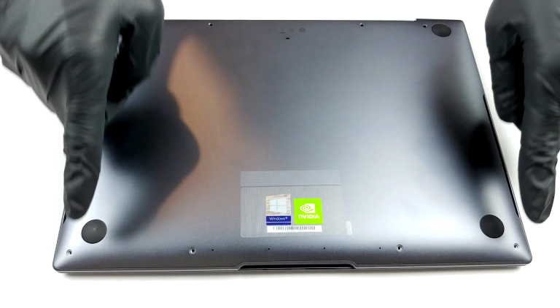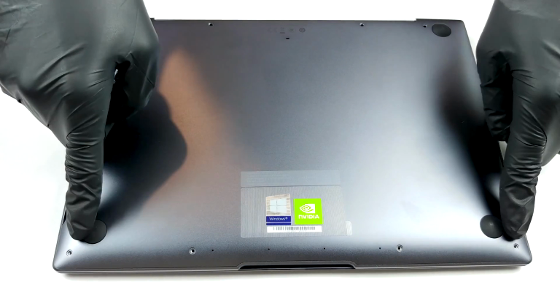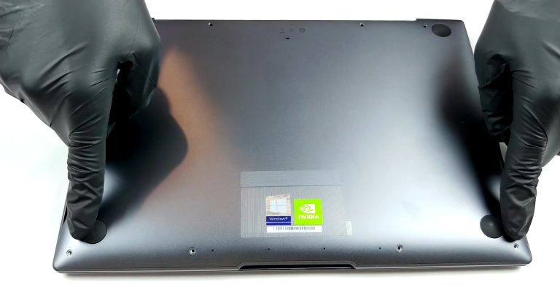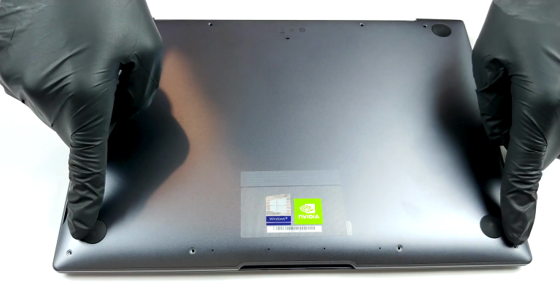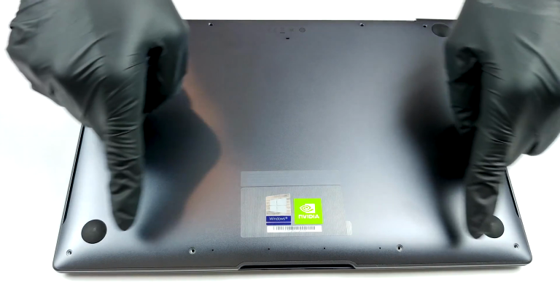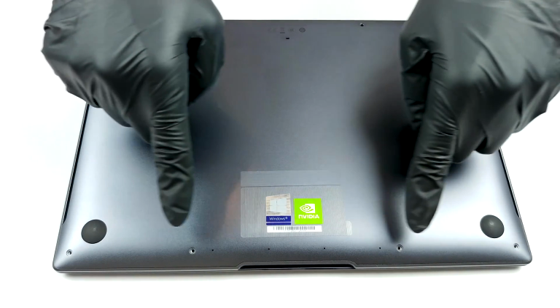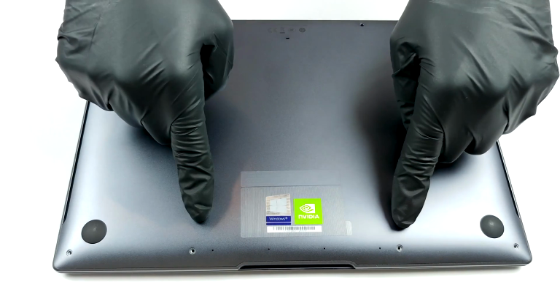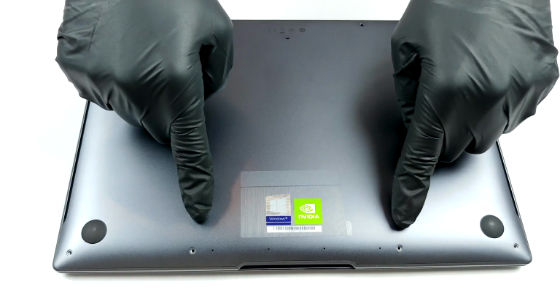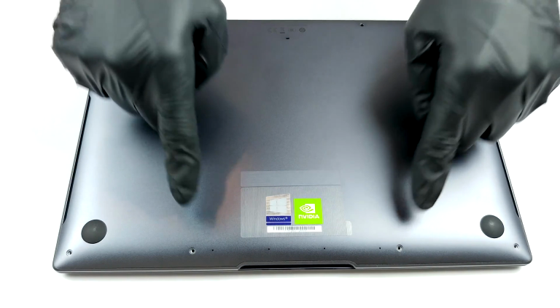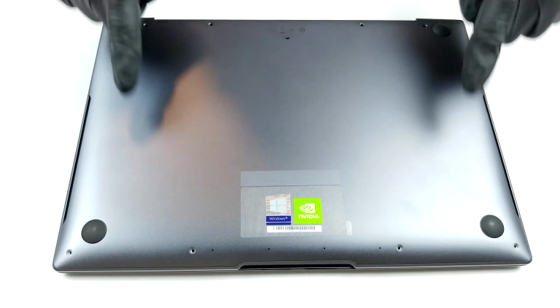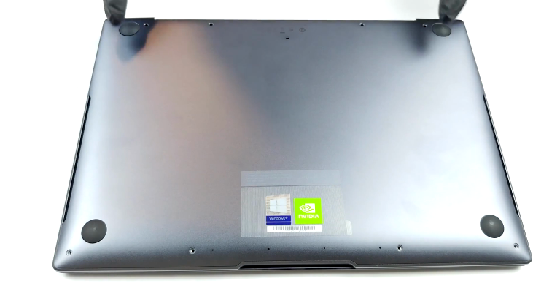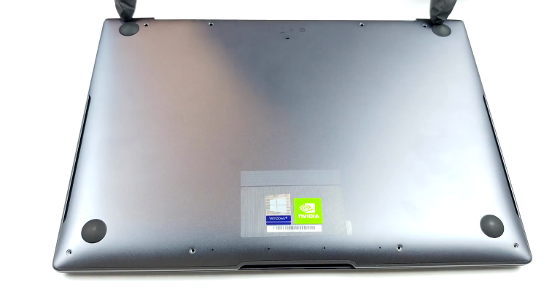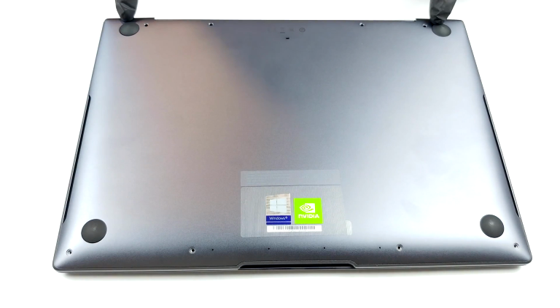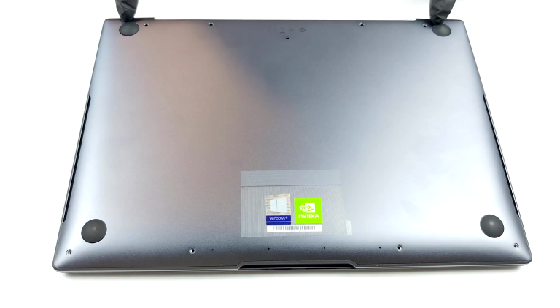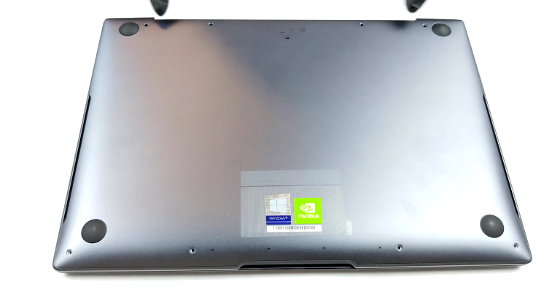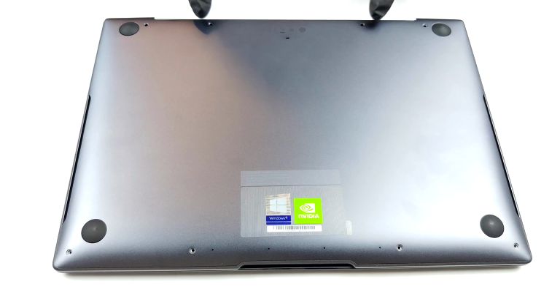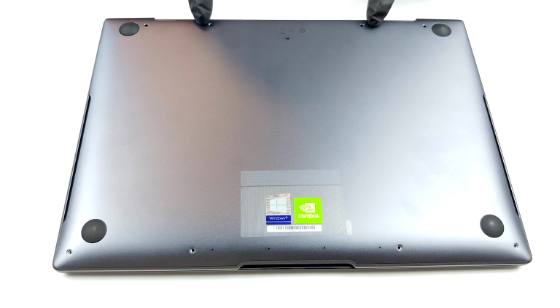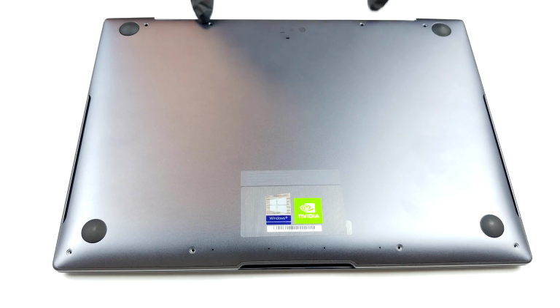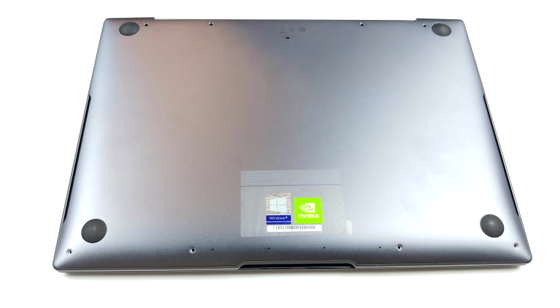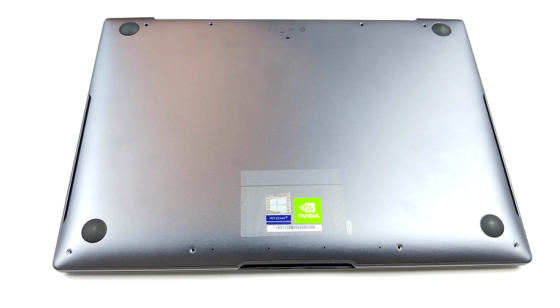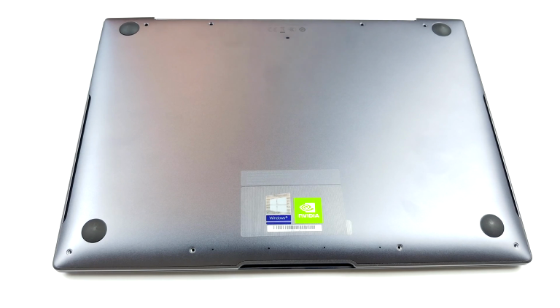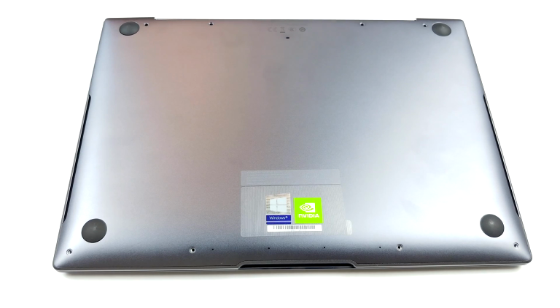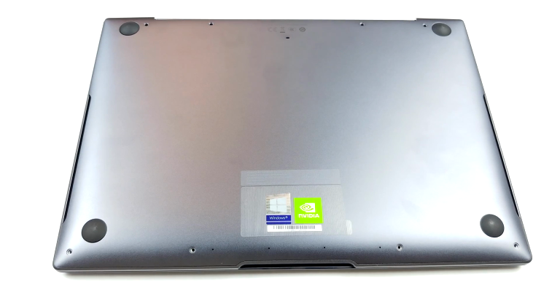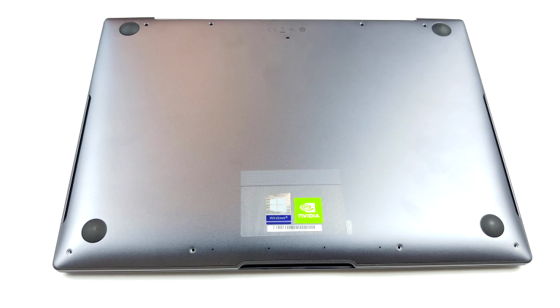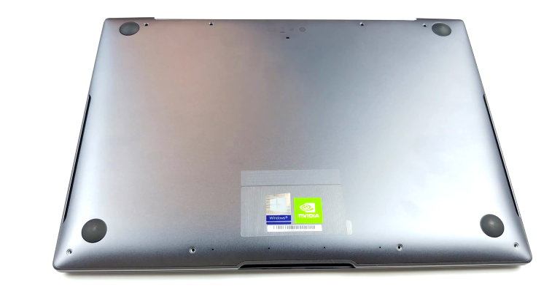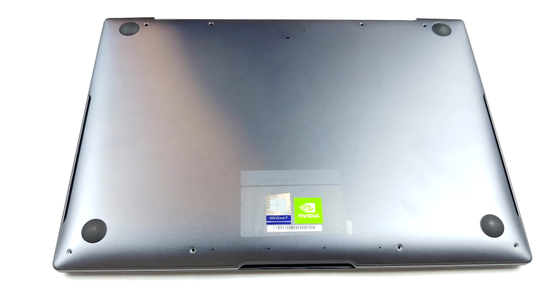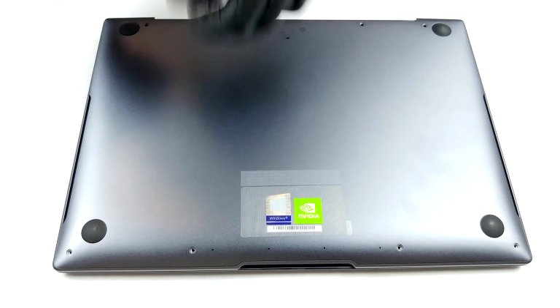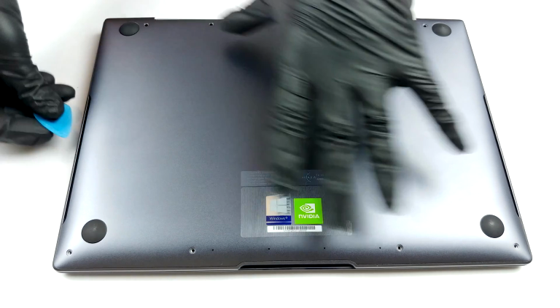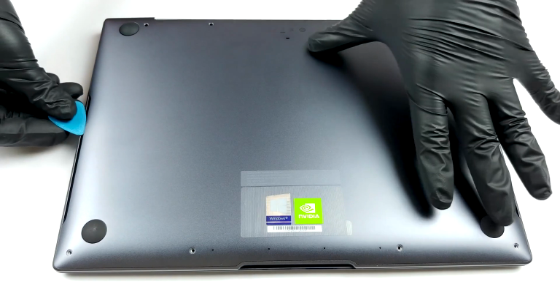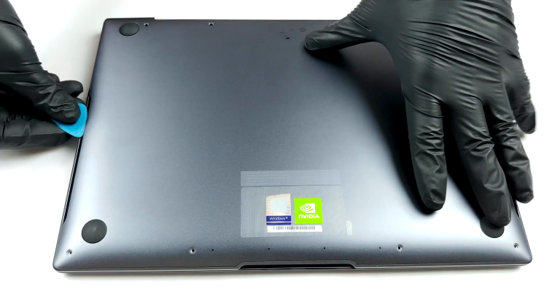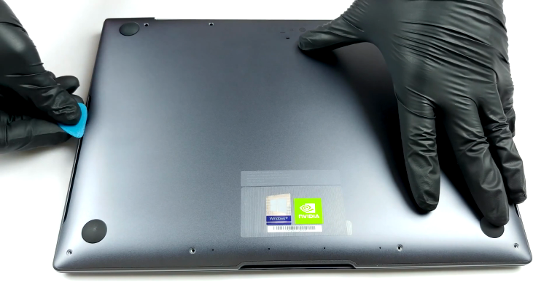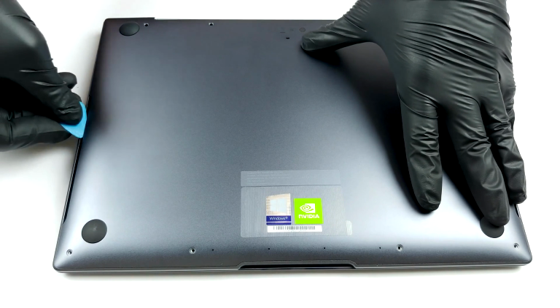Hello, this is Laptop Media, and today we will show you how to open the Huawei MateBook X Pro and what's inside of it.